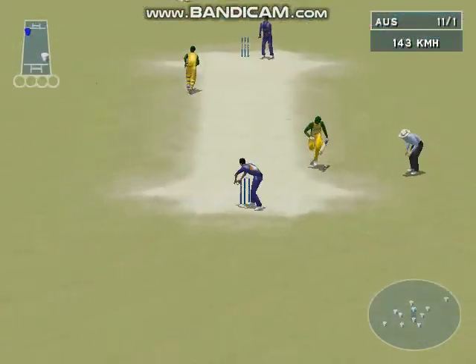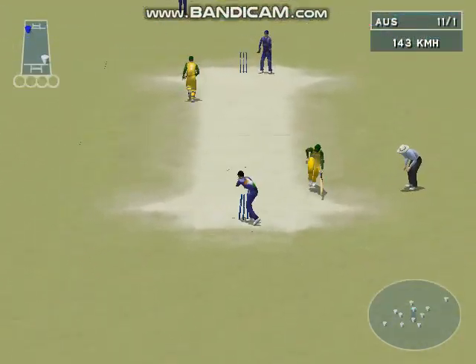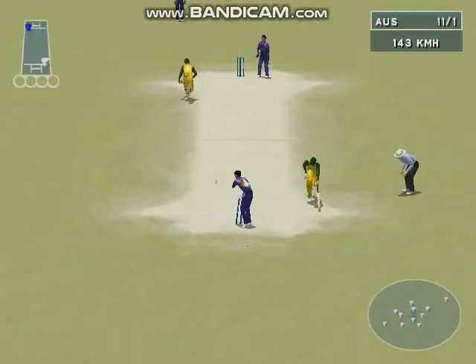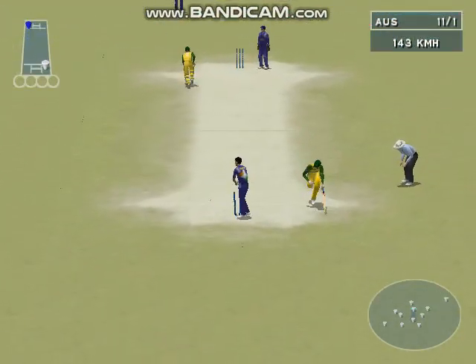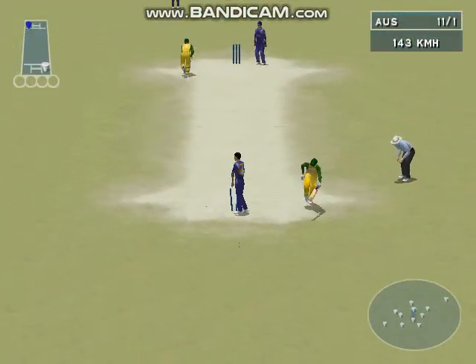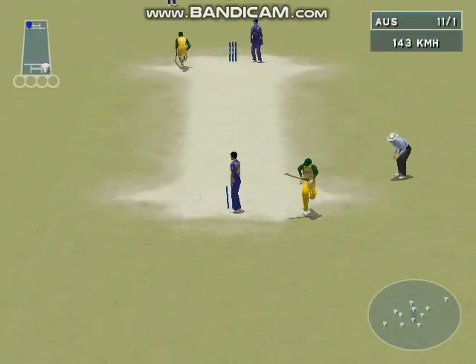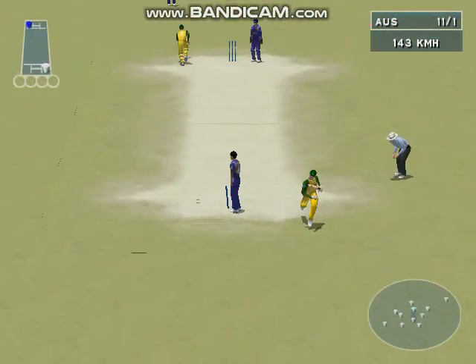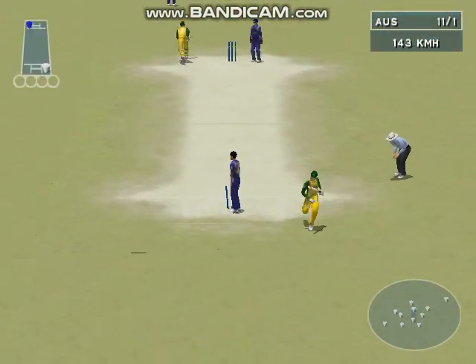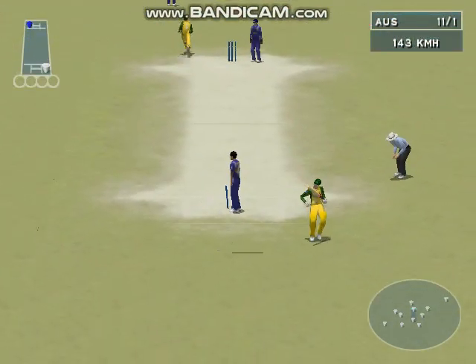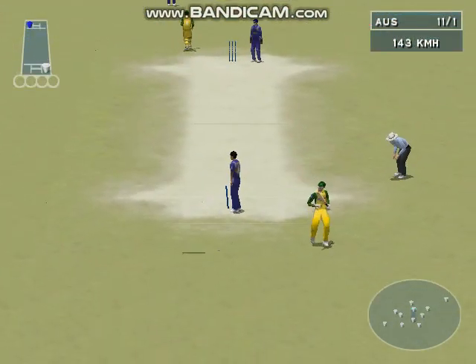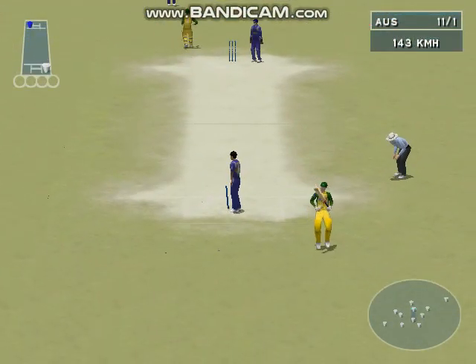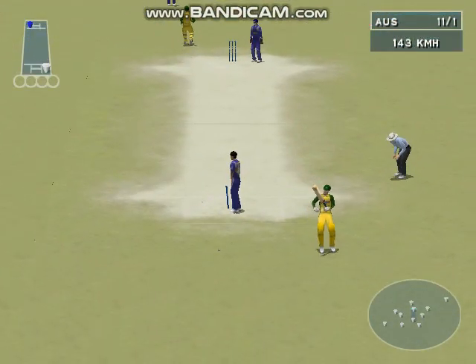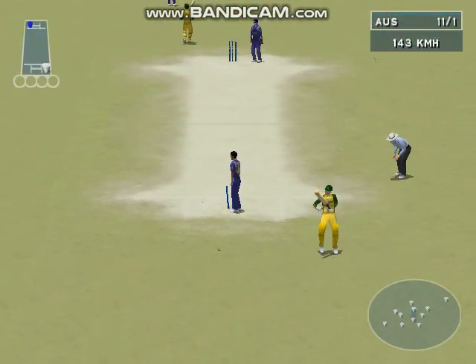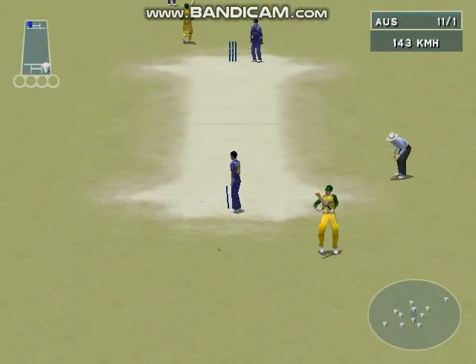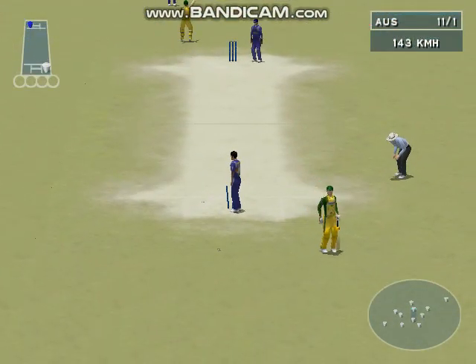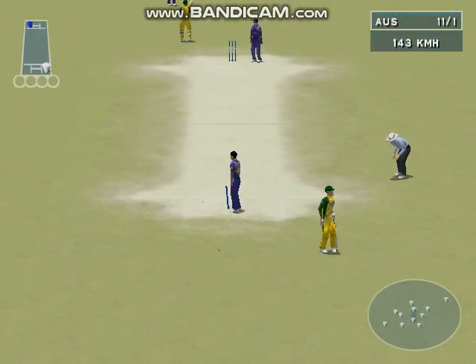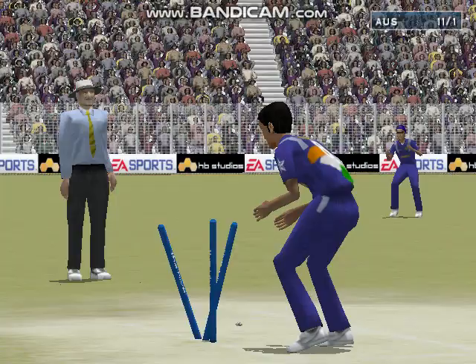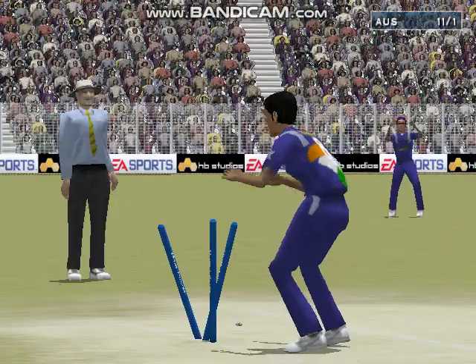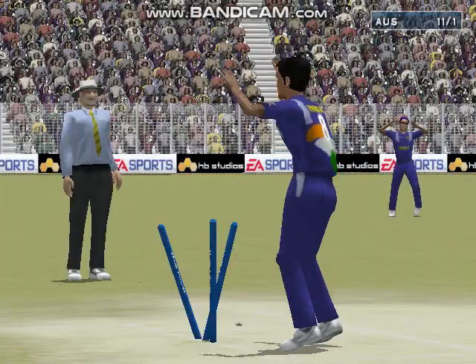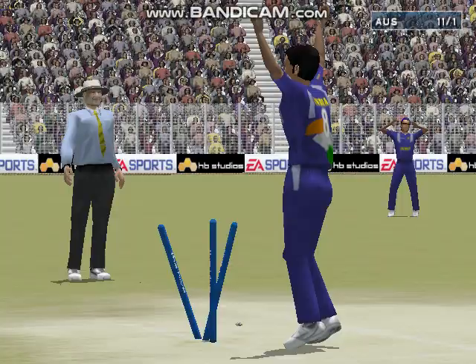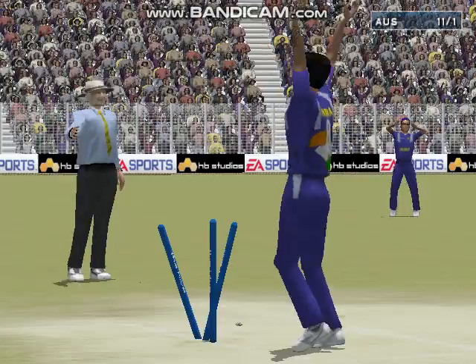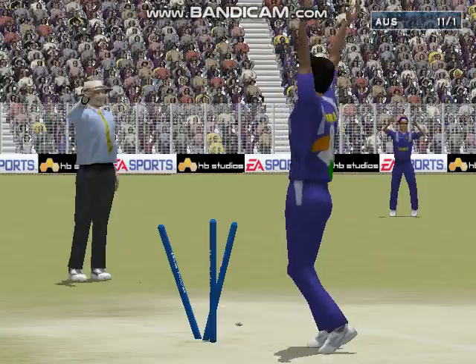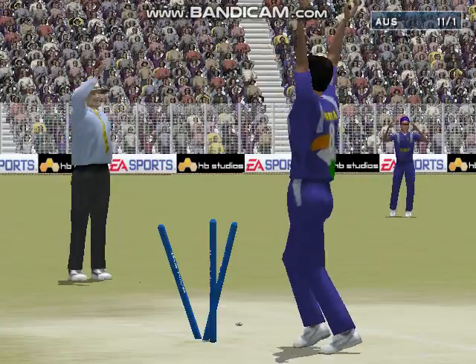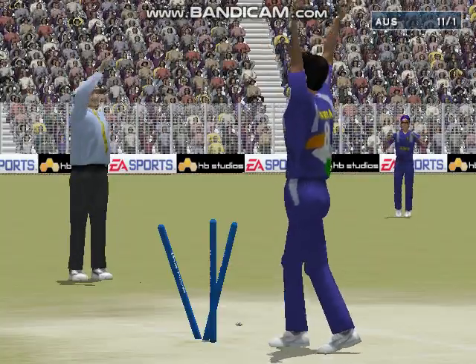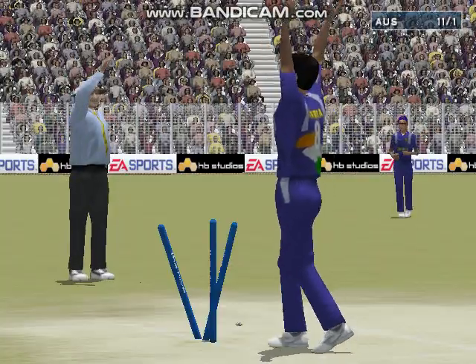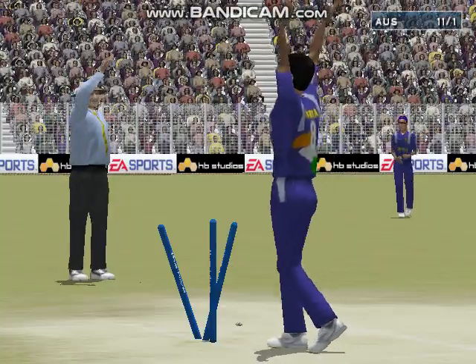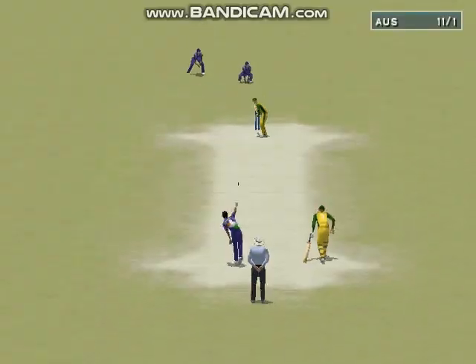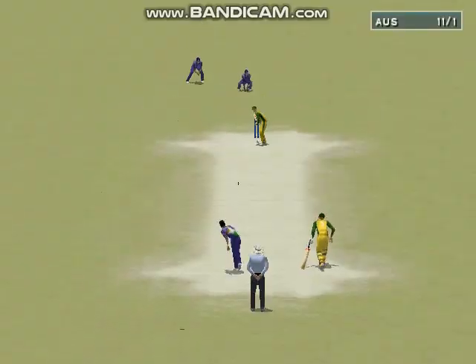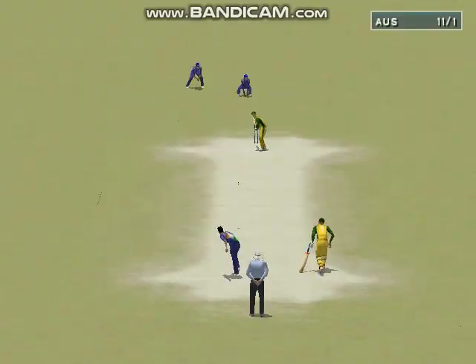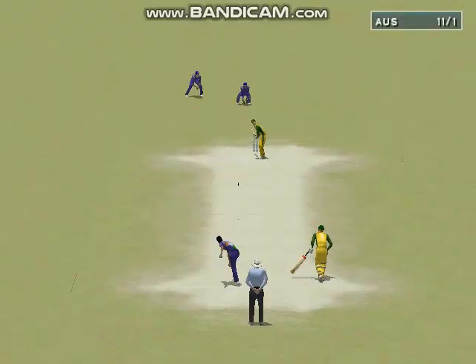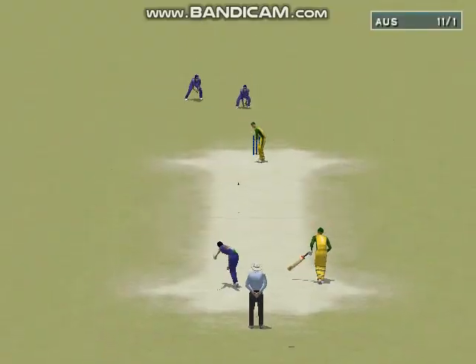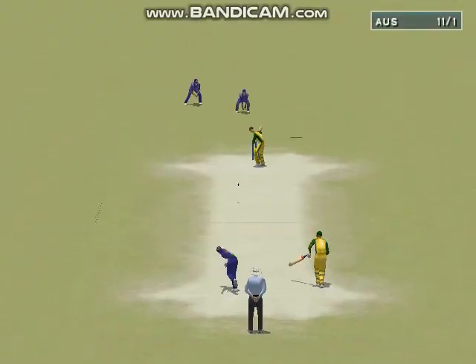That's a superb throw. An early wicket like that can be crucial. Now we'll see how the batting team respond.